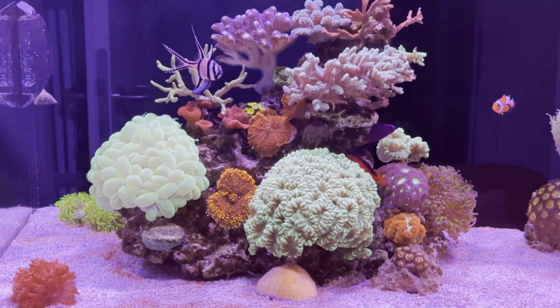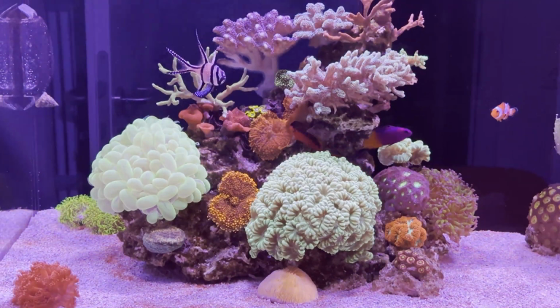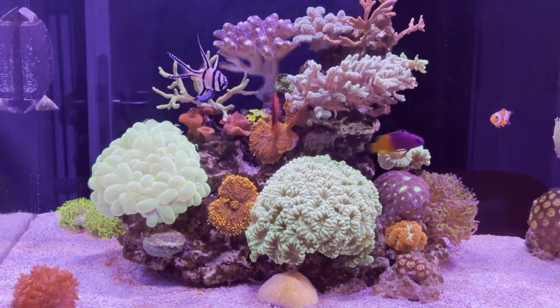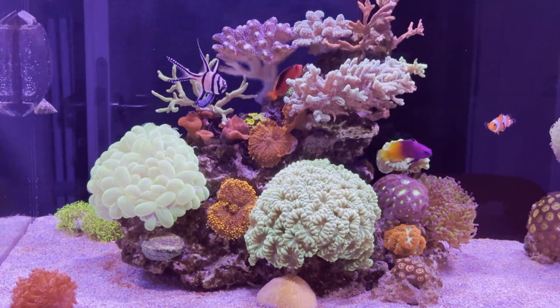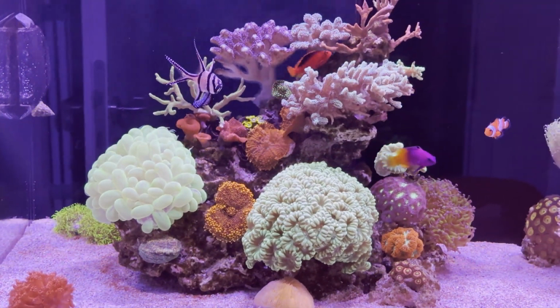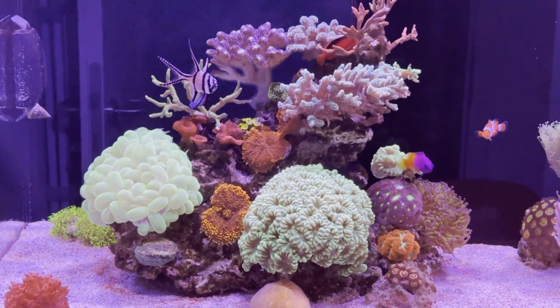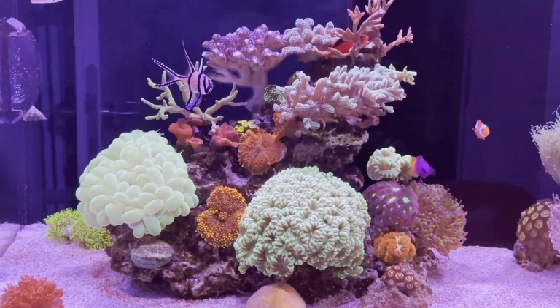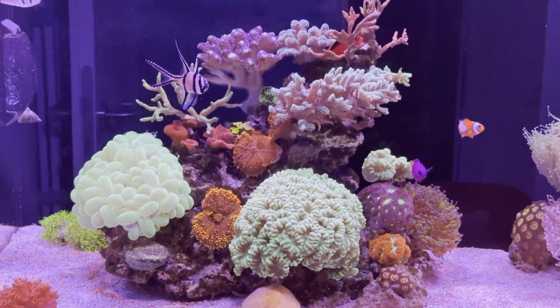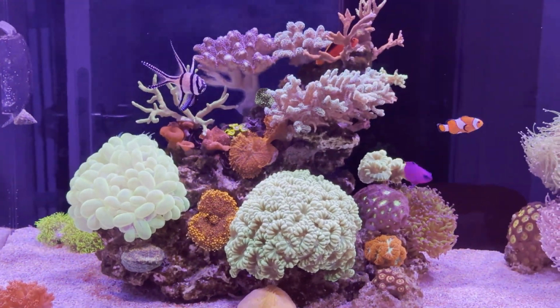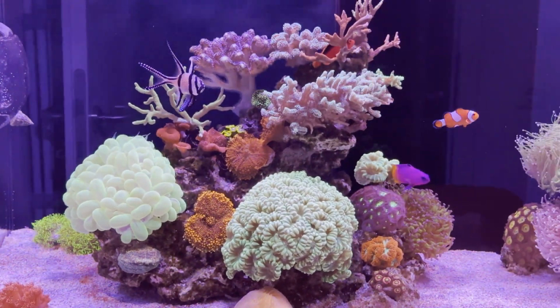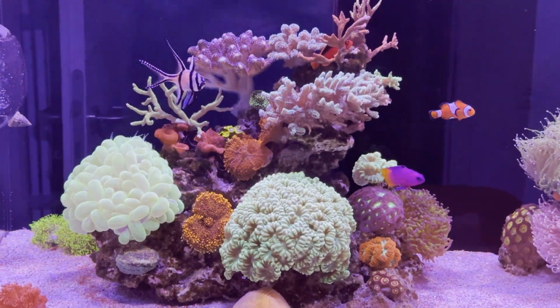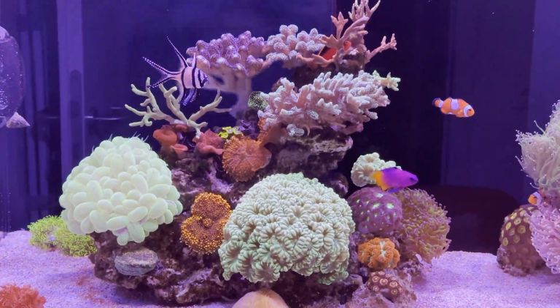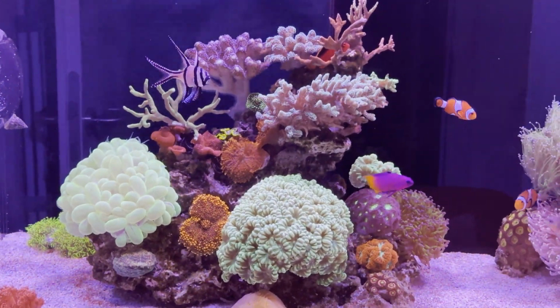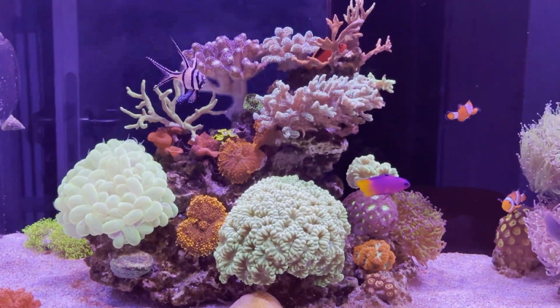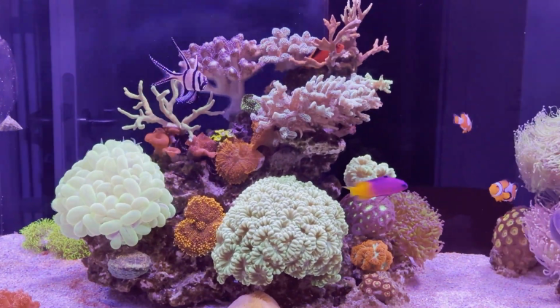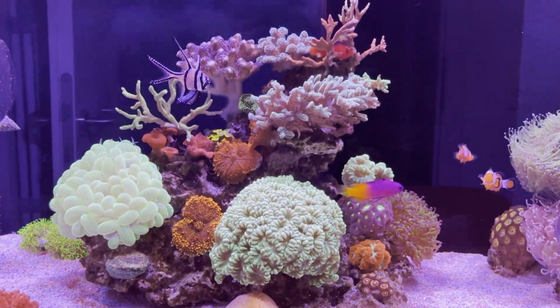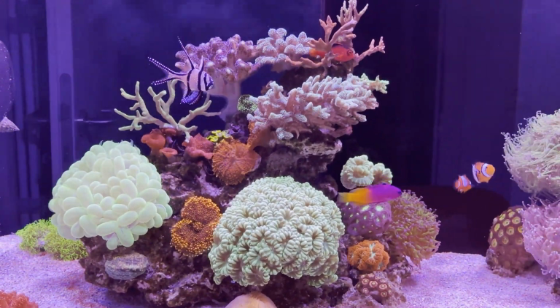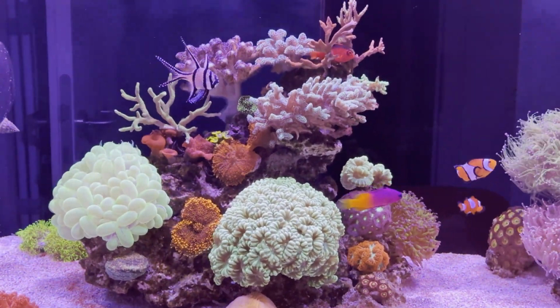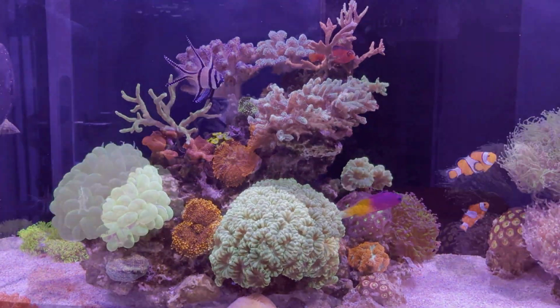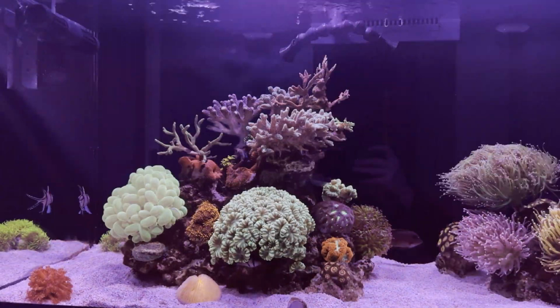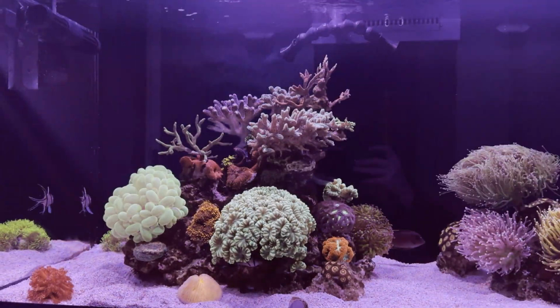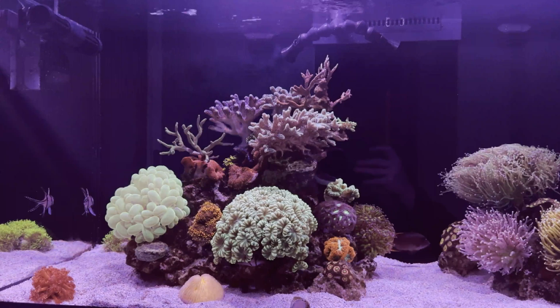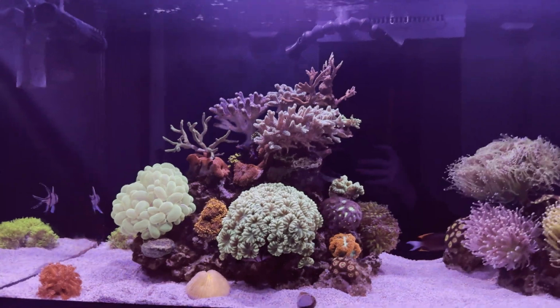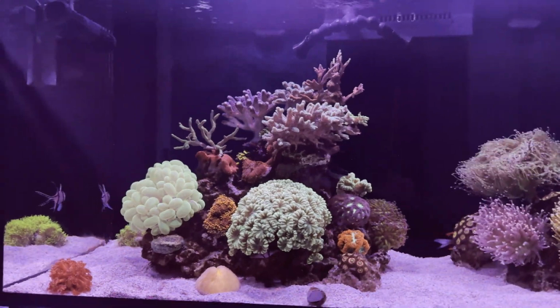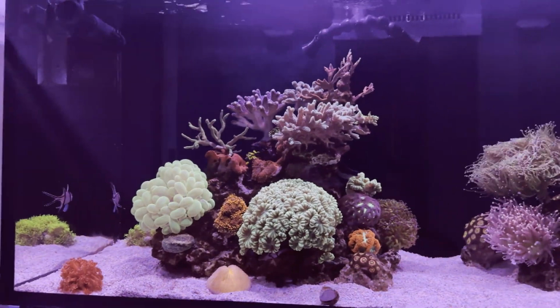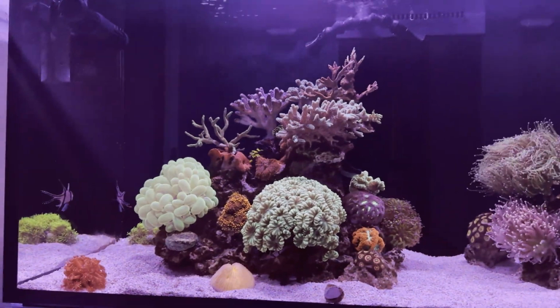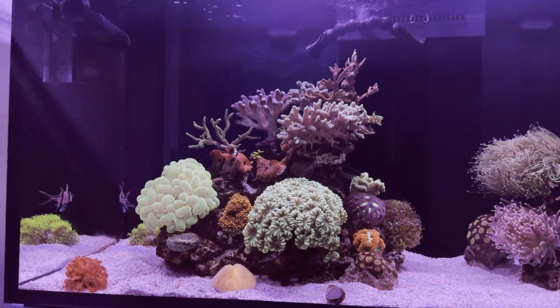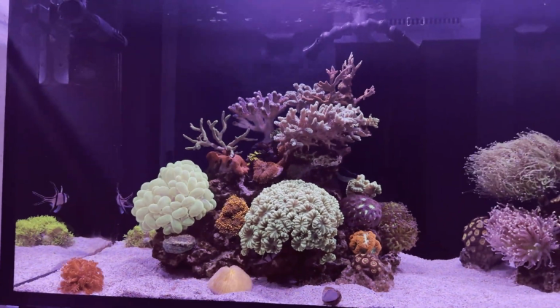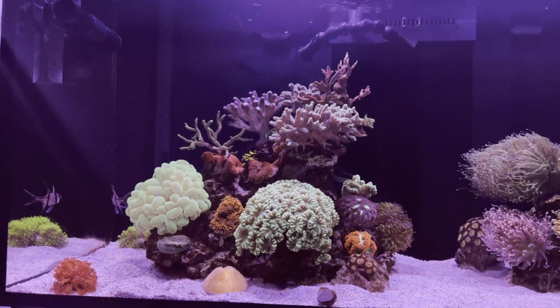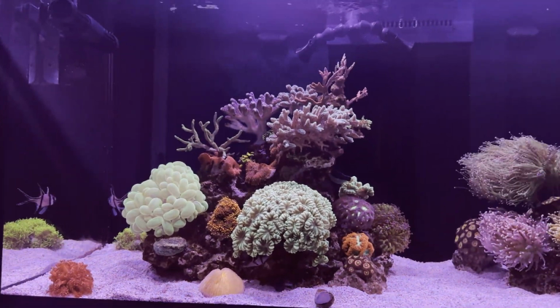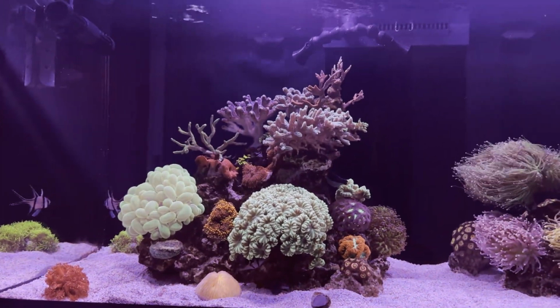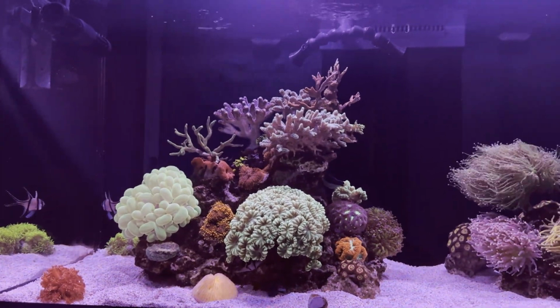The sandbed here looks clean because I was cleaning it every day. But dinoflagellates still kept coming back.